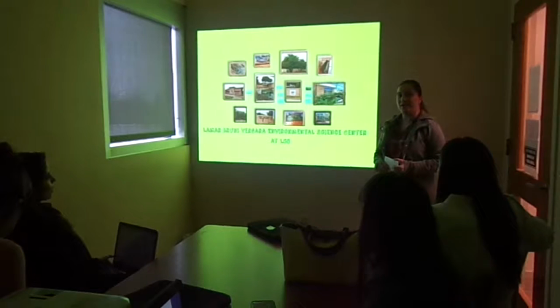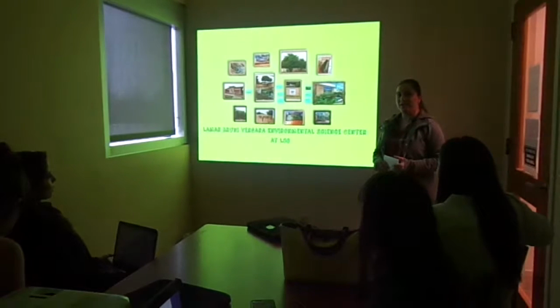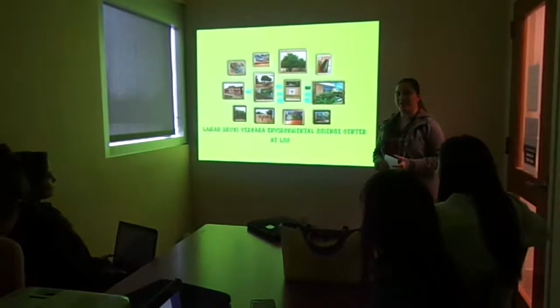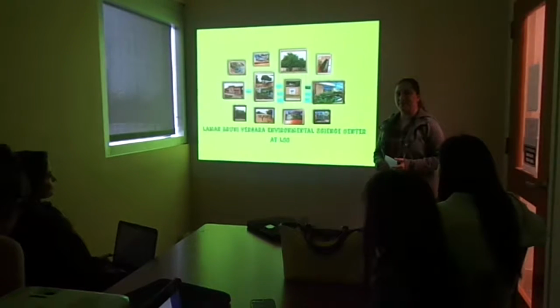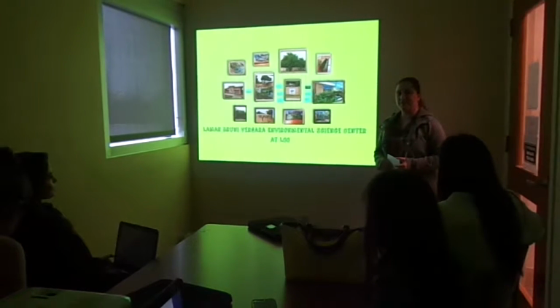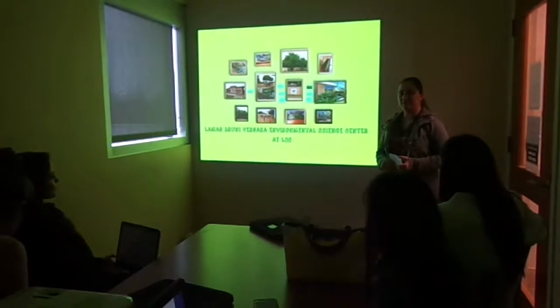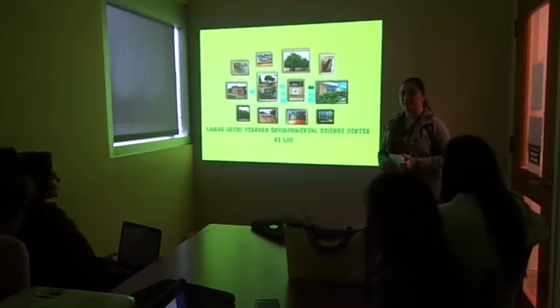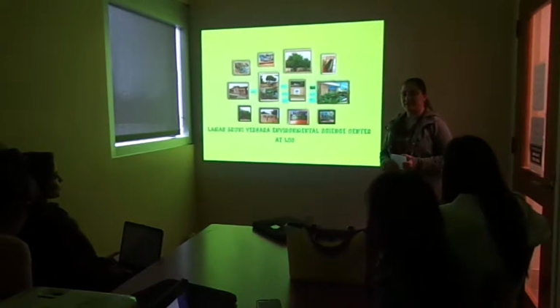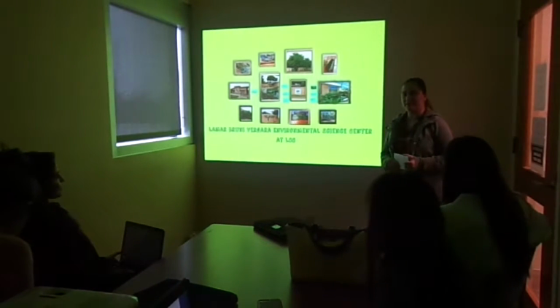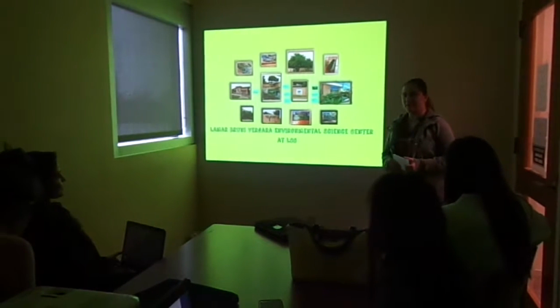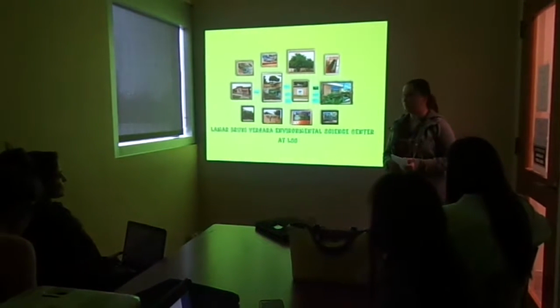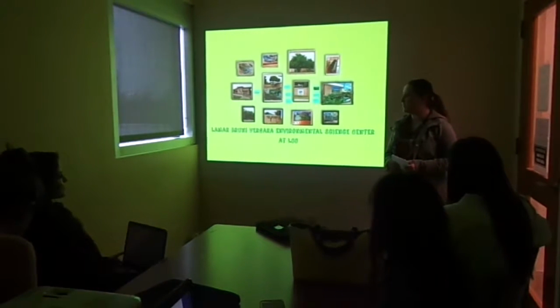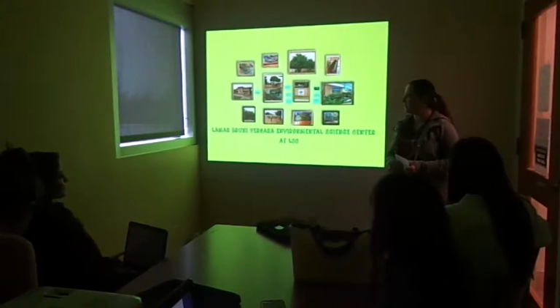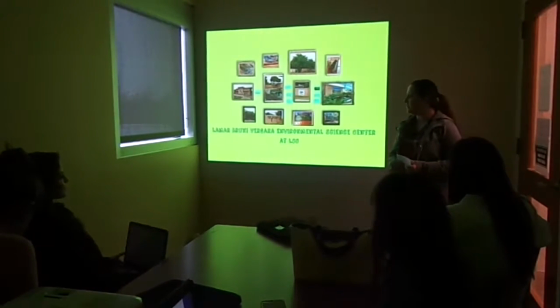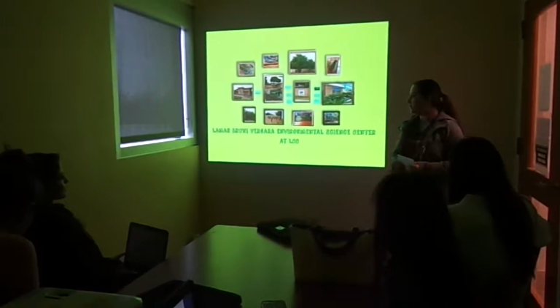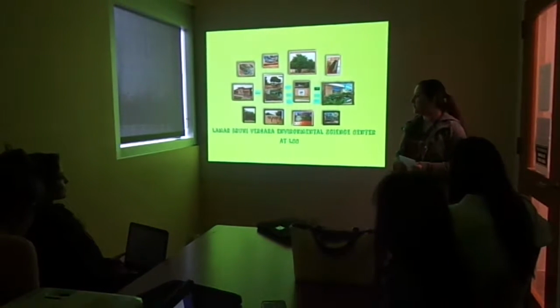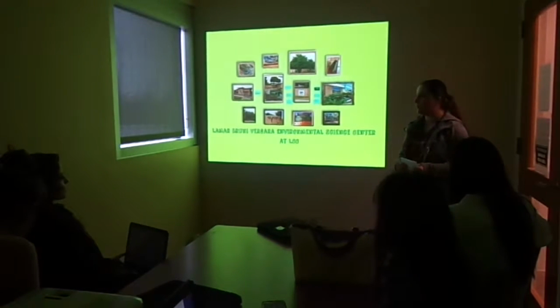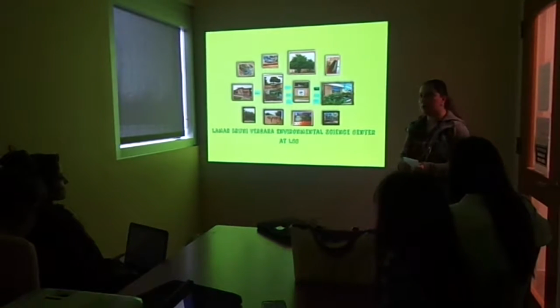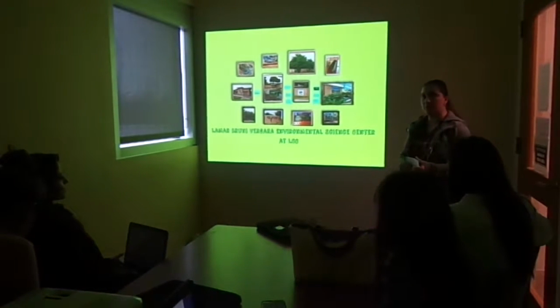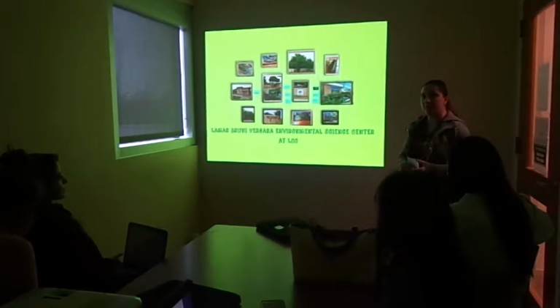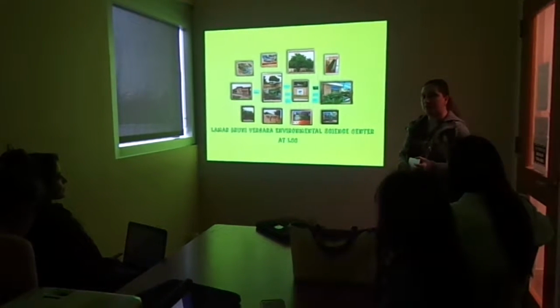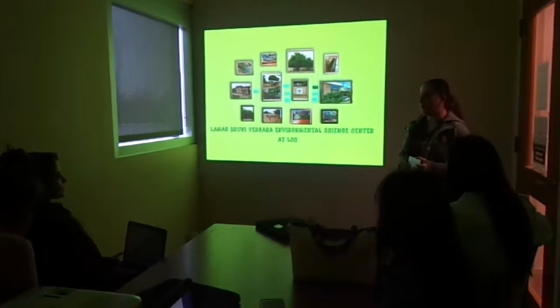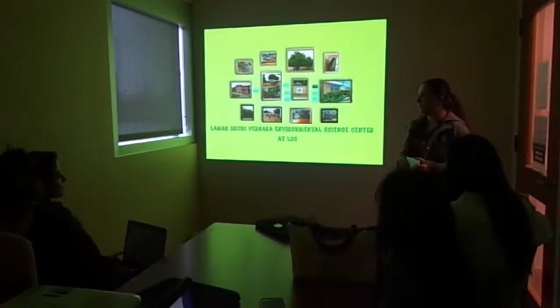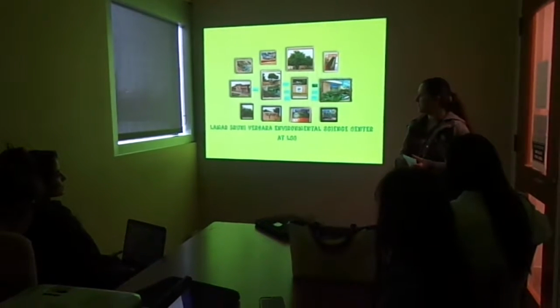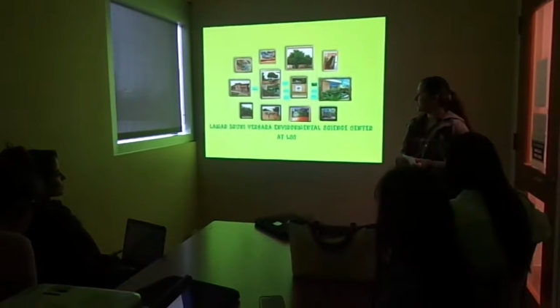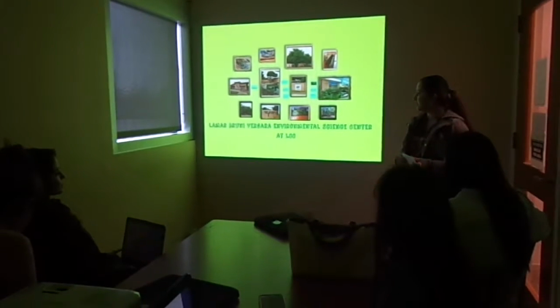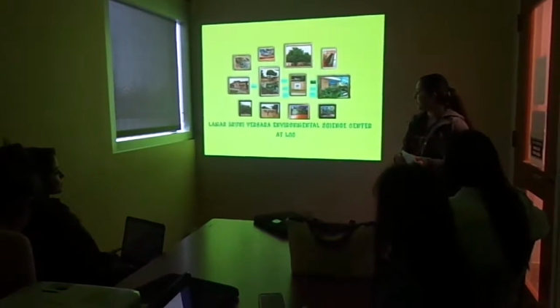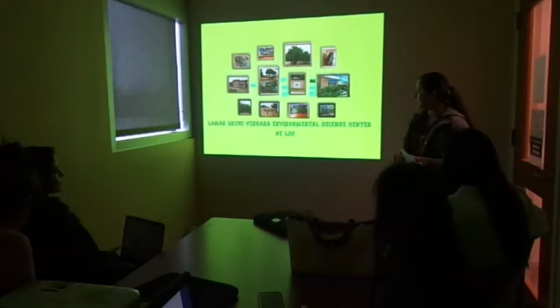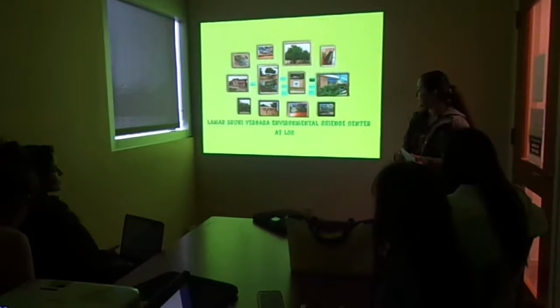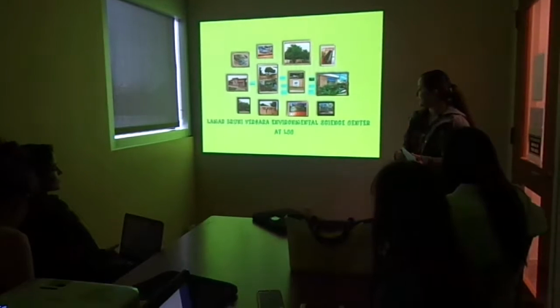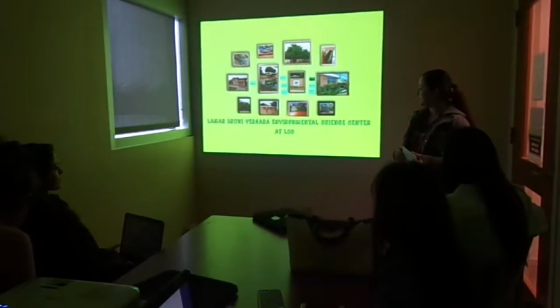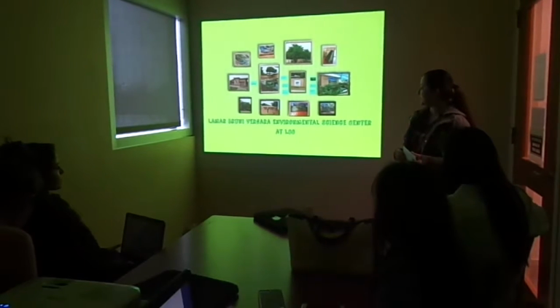Hello, my name is Vanessa Gonzalez, and I'll be talking about the Lamar-Berni Vergara Environmental Science Center.